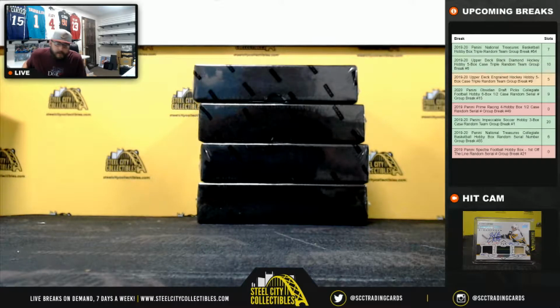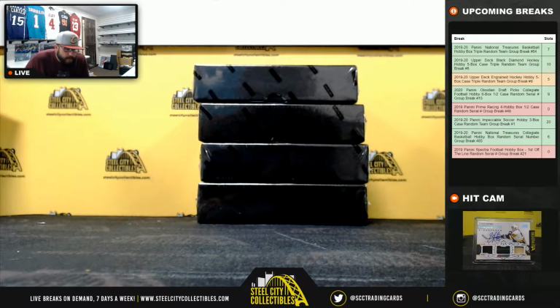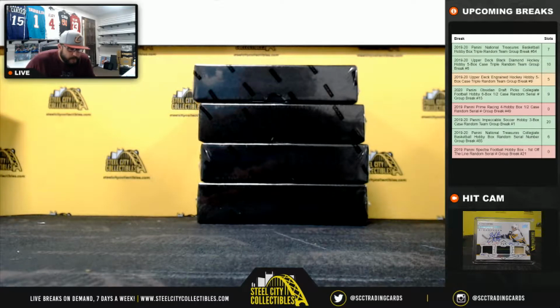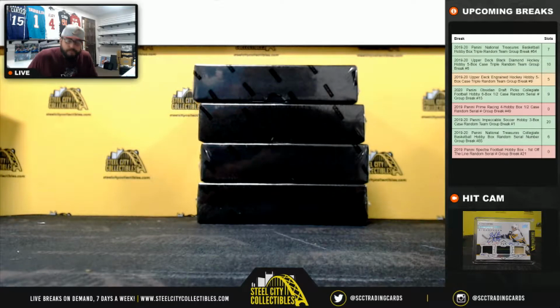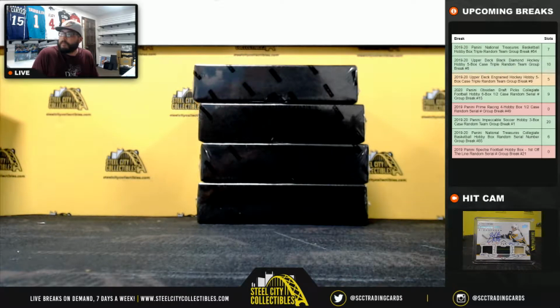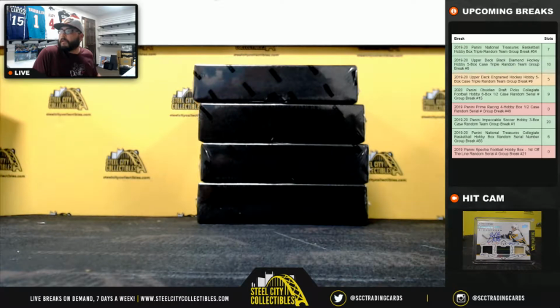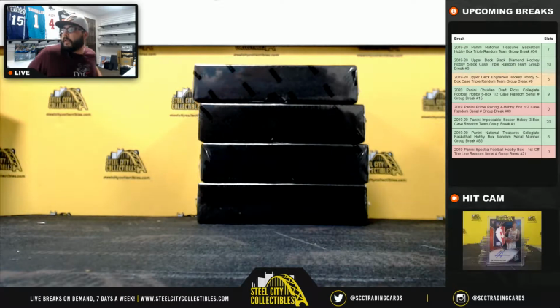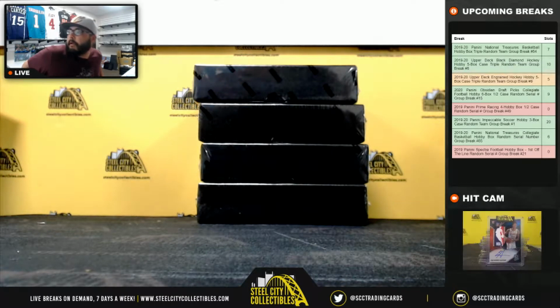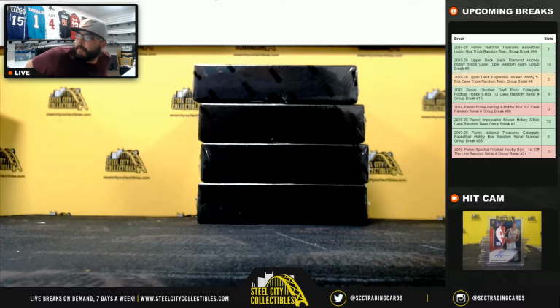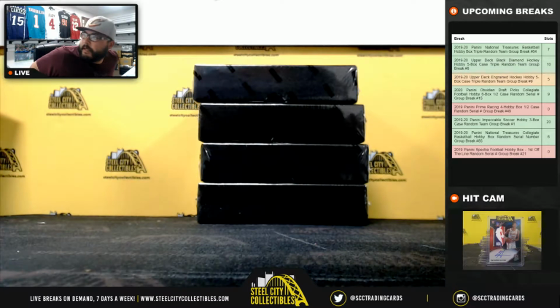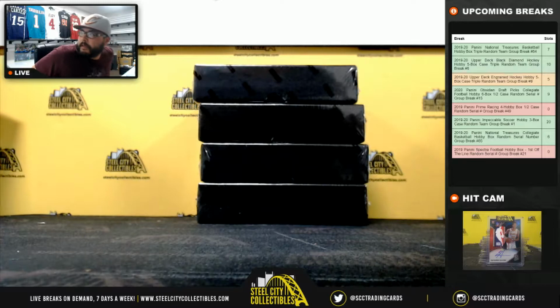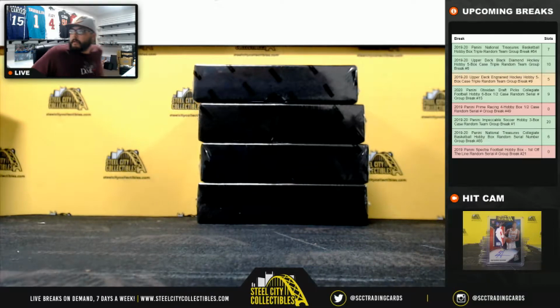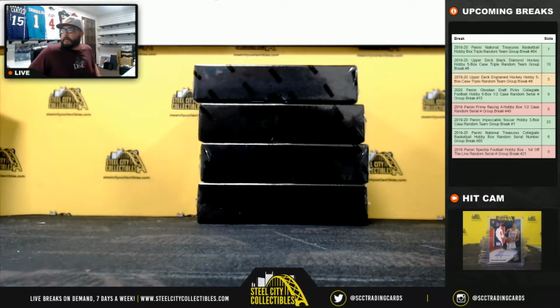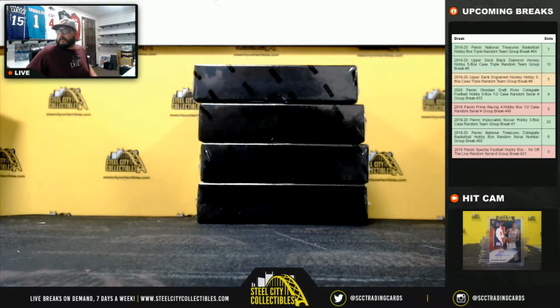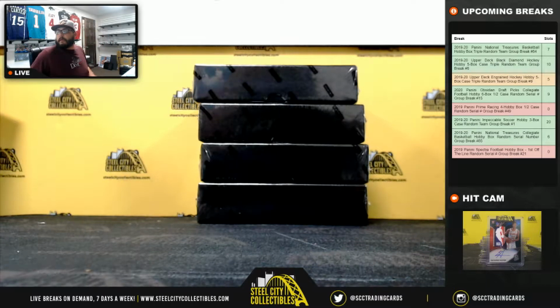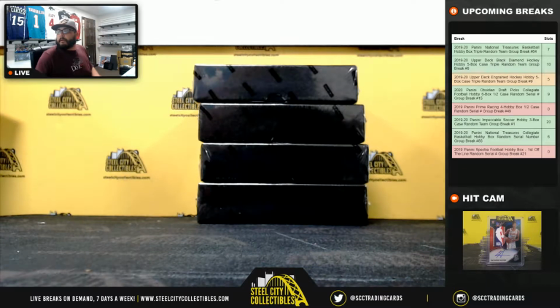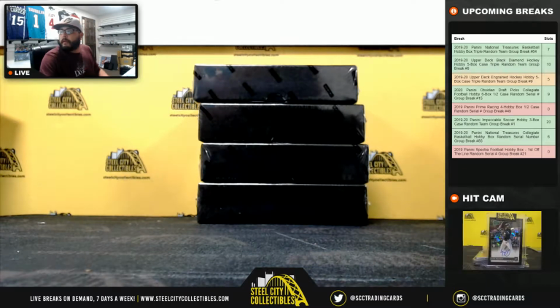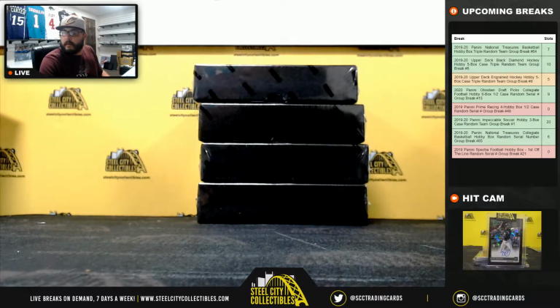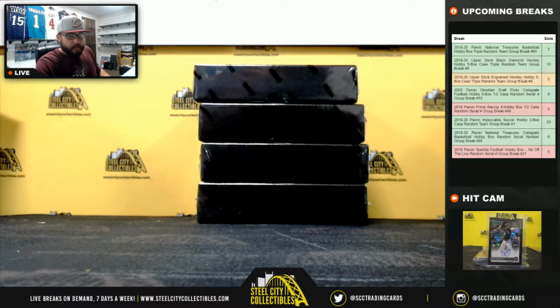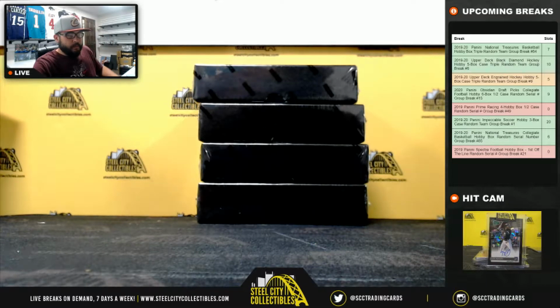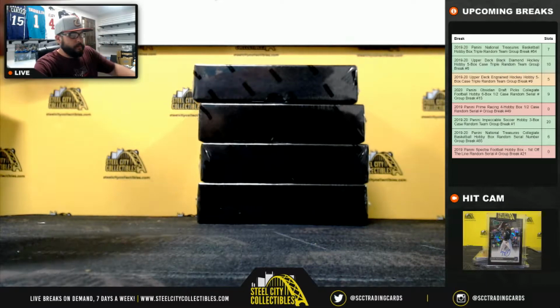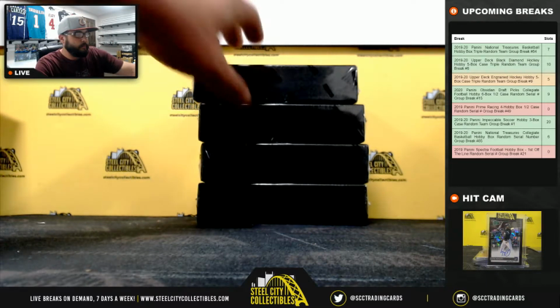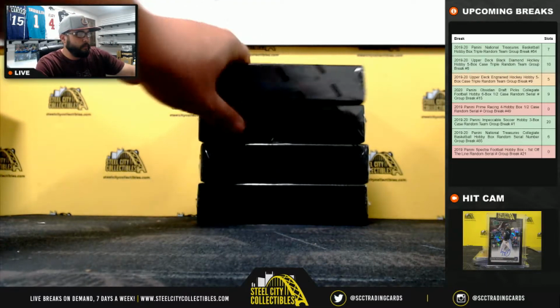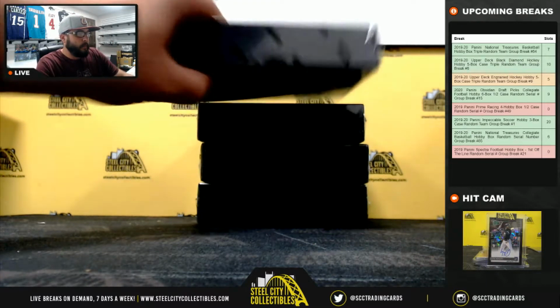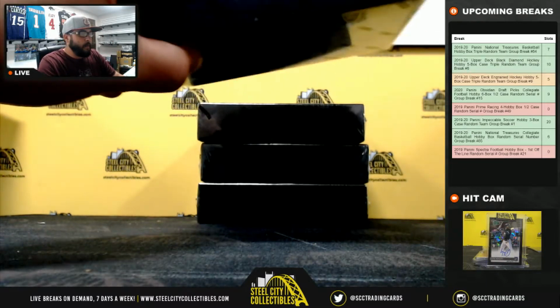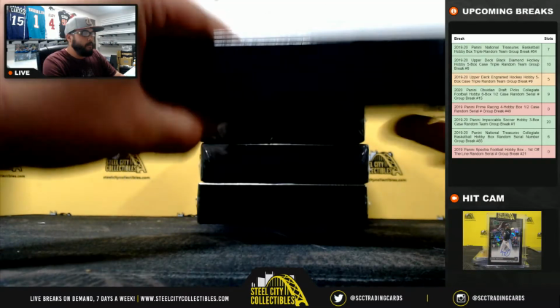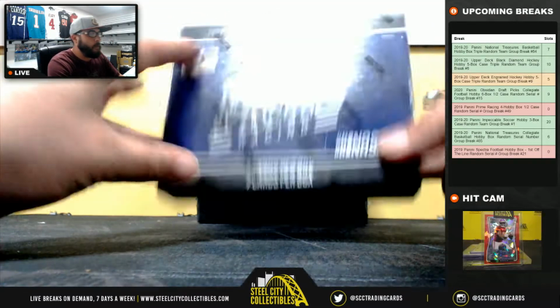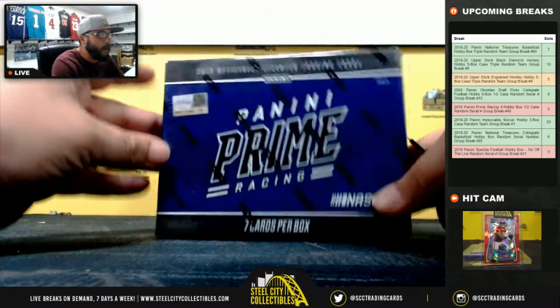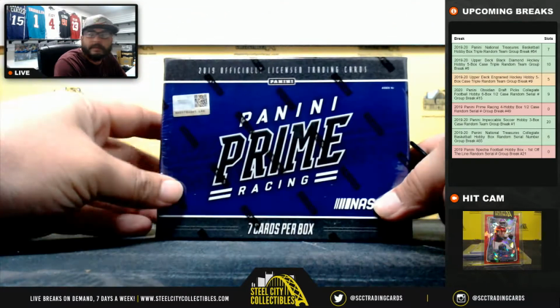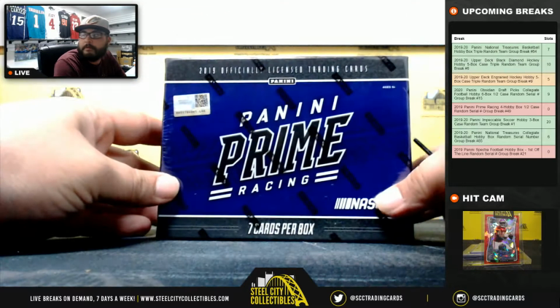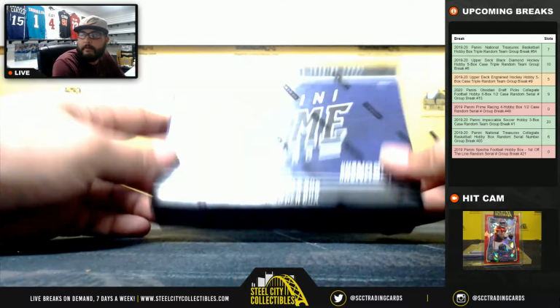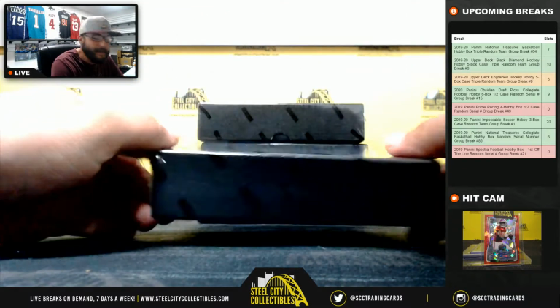Here we go. Good luck everybody. Four boxes of Prime Racing.